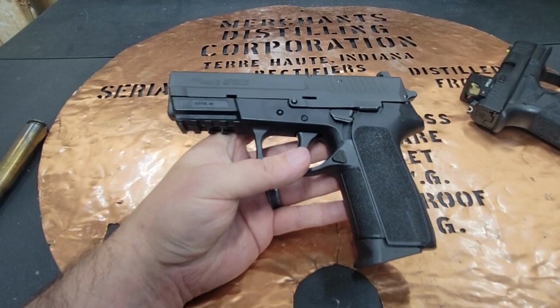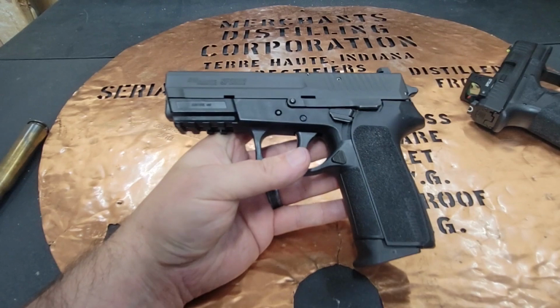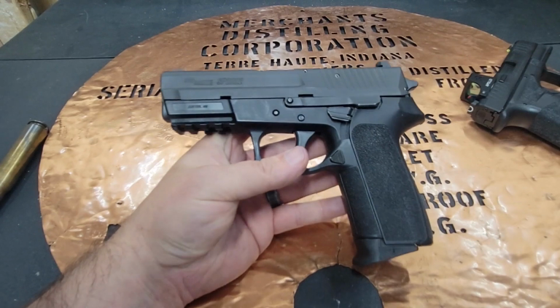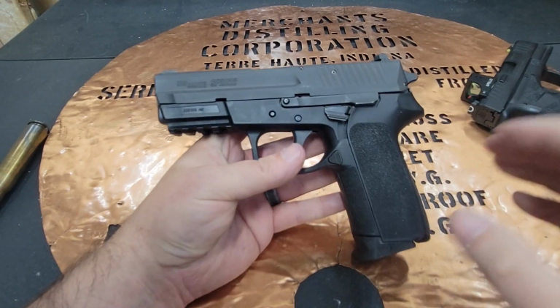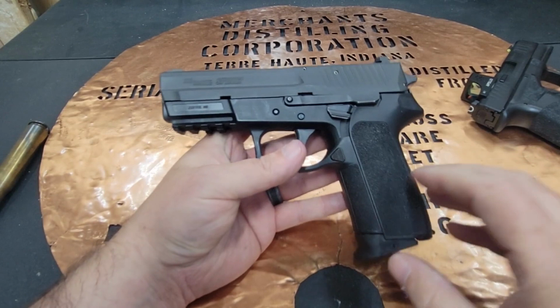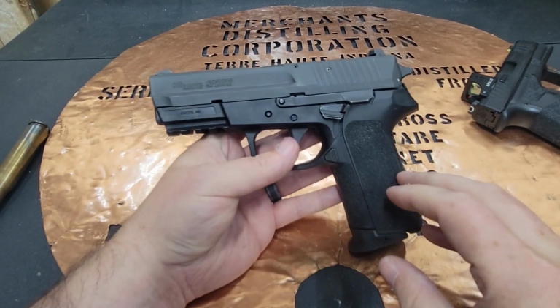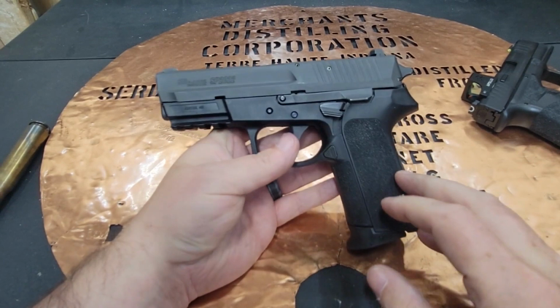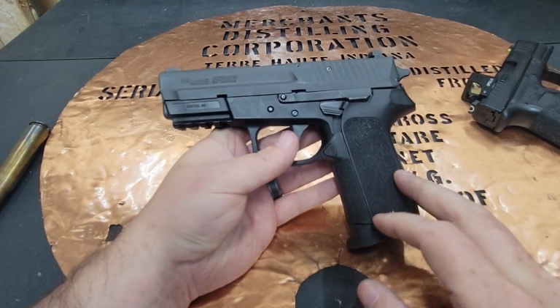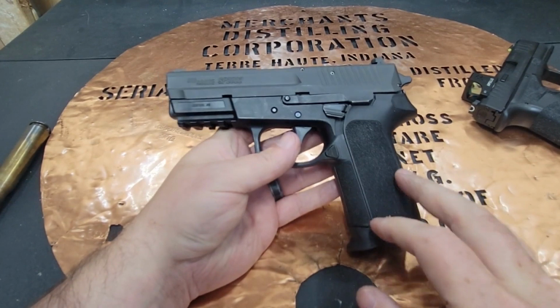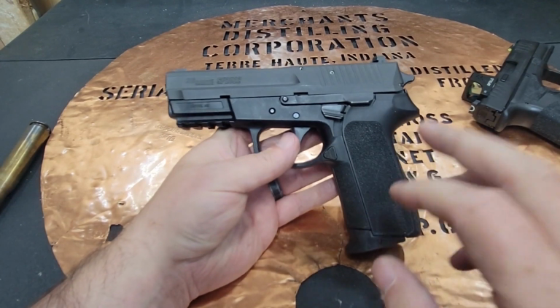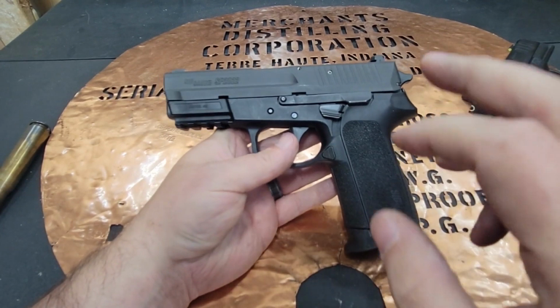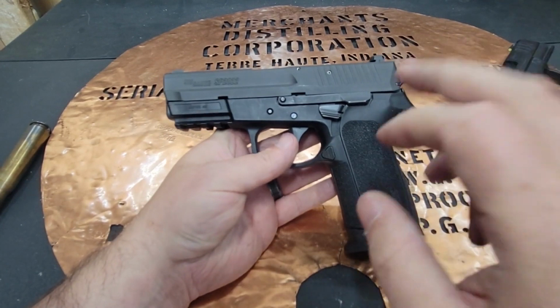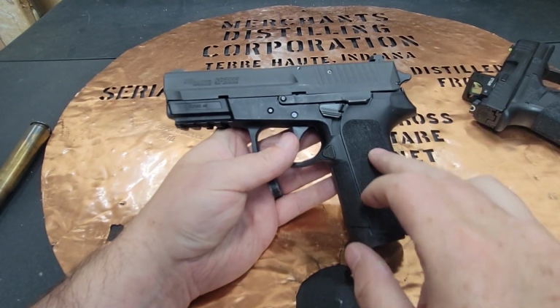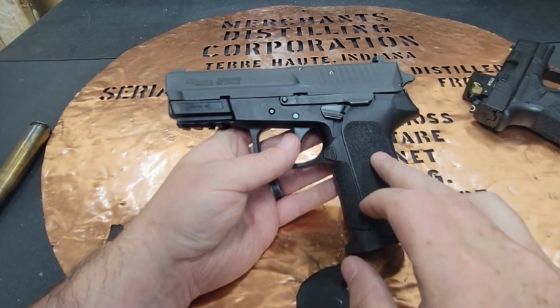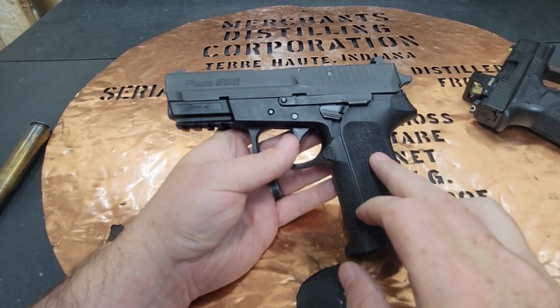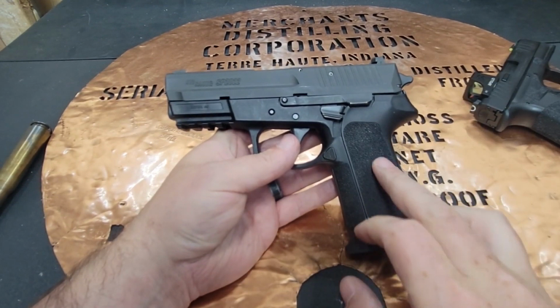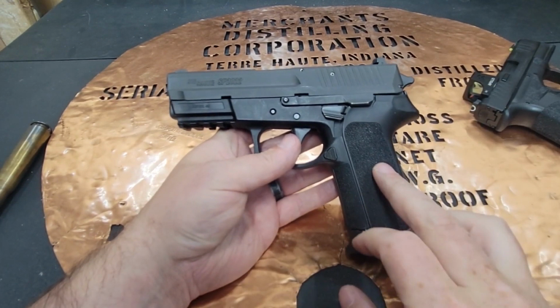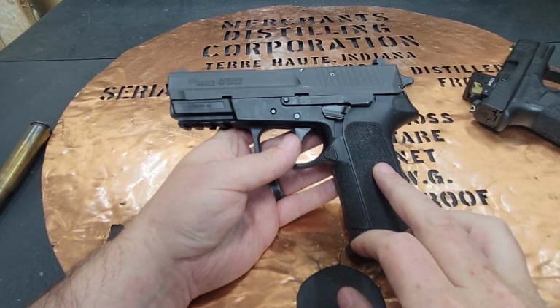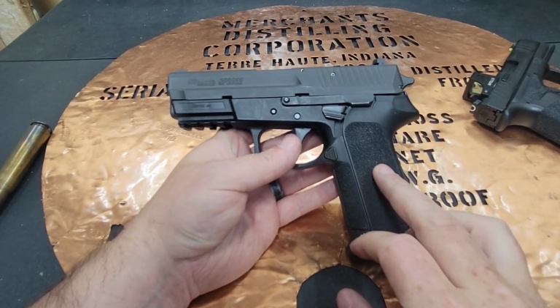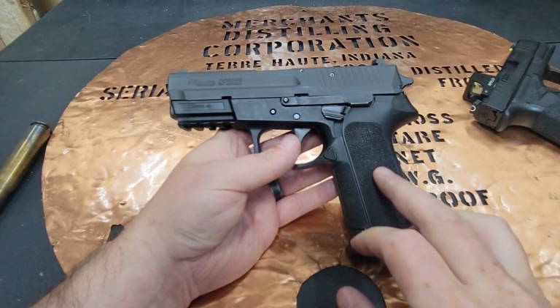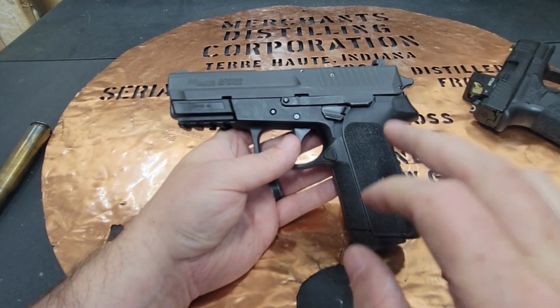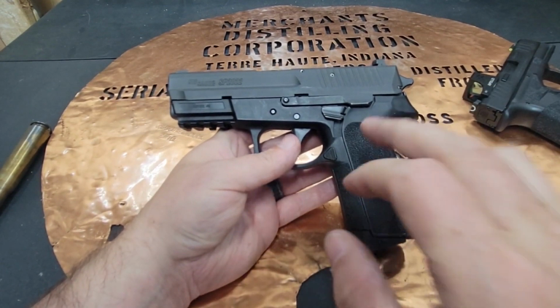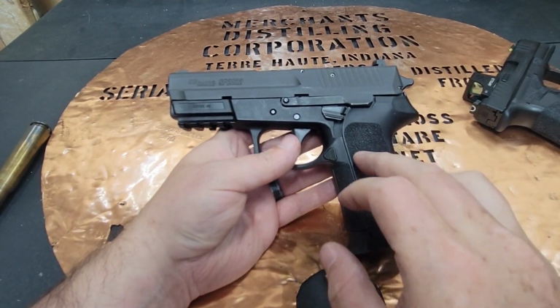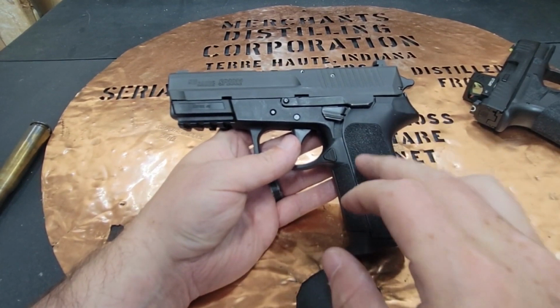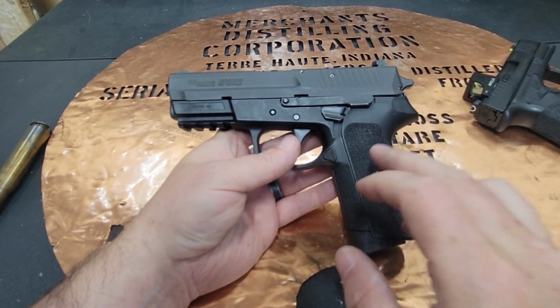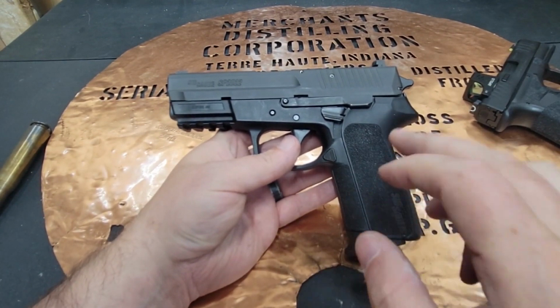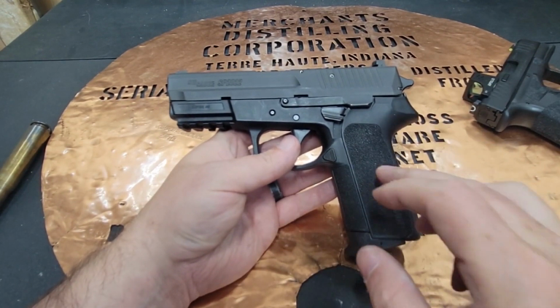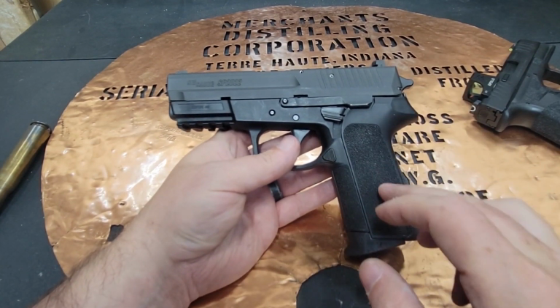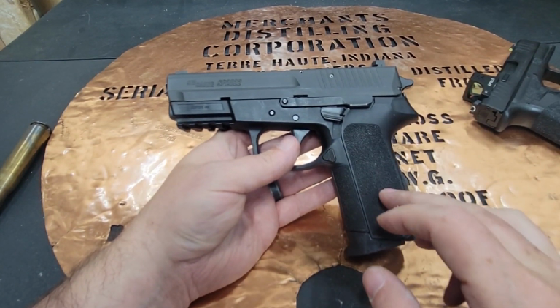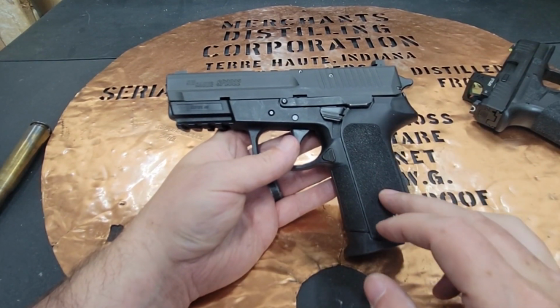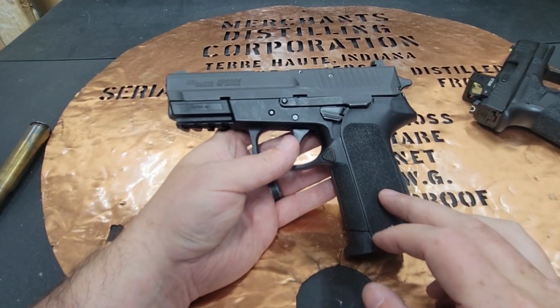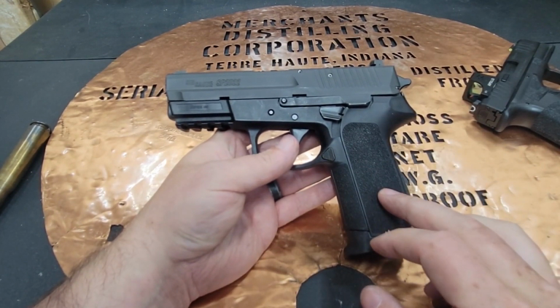Hello YouTube, this is The Bucket coming at you today with my Sig Sauer SP2022.